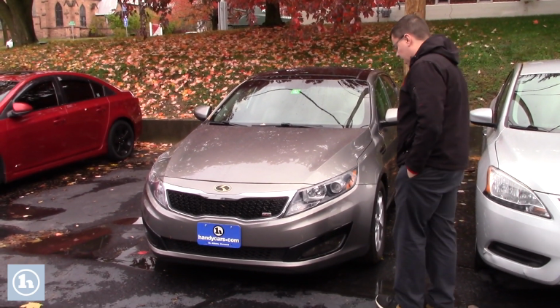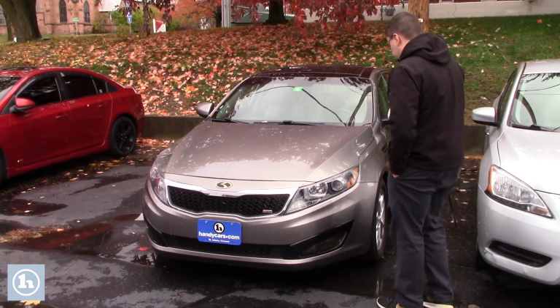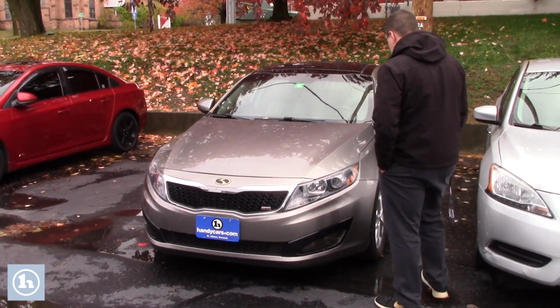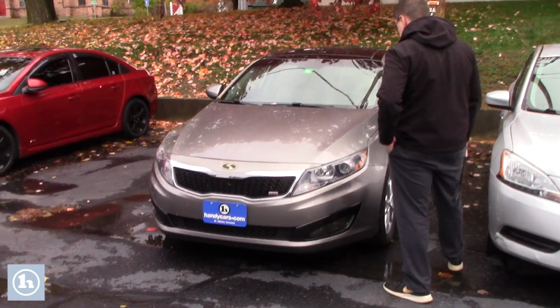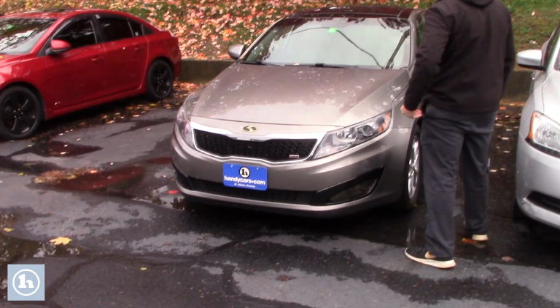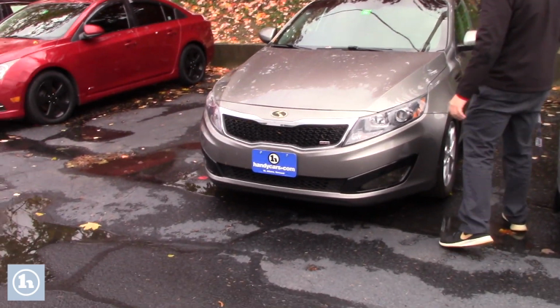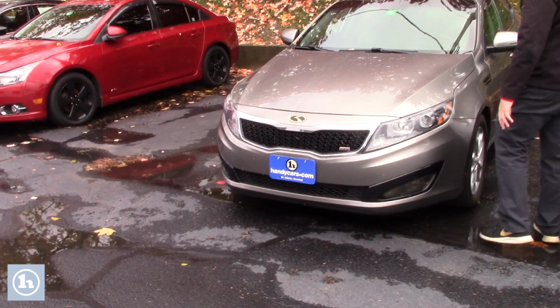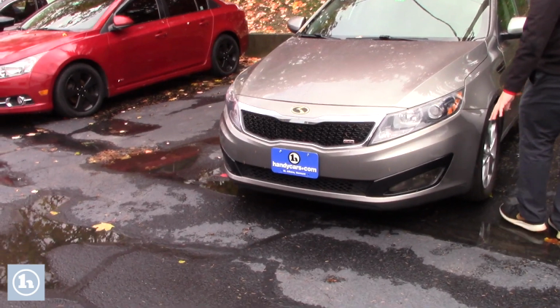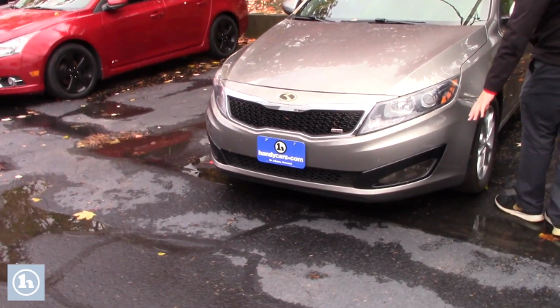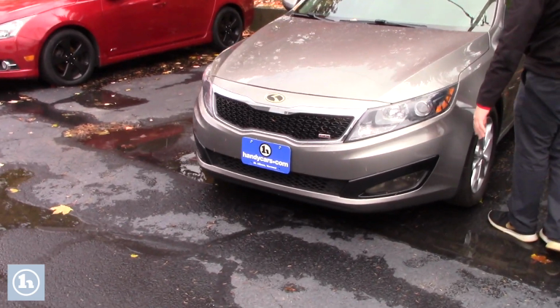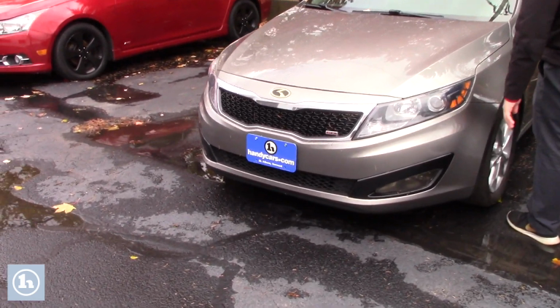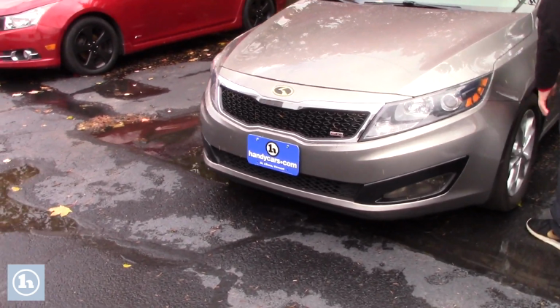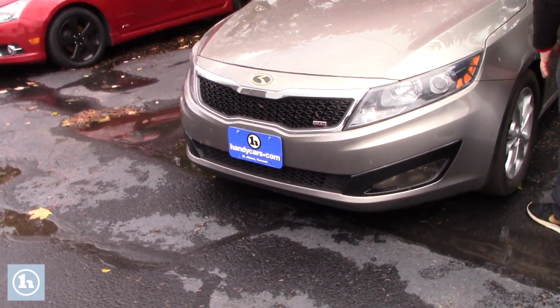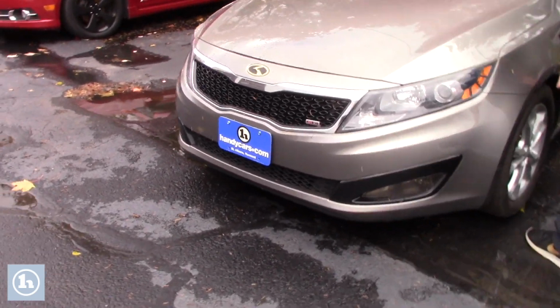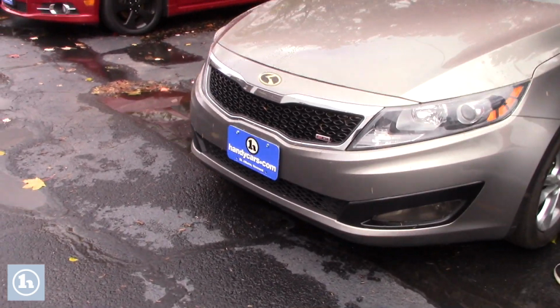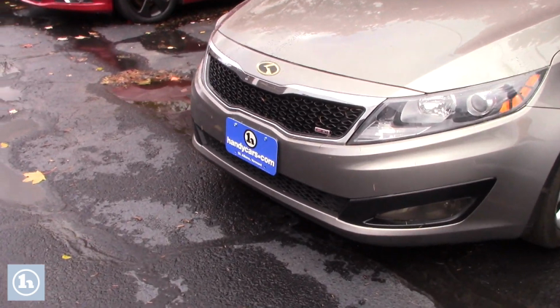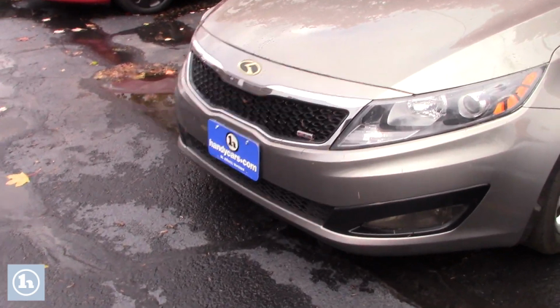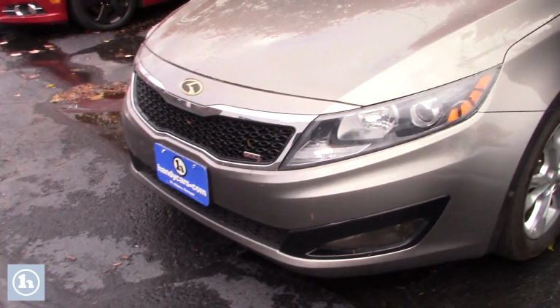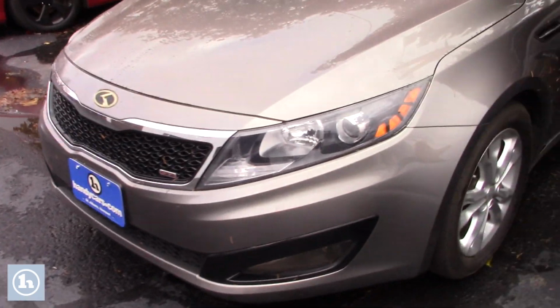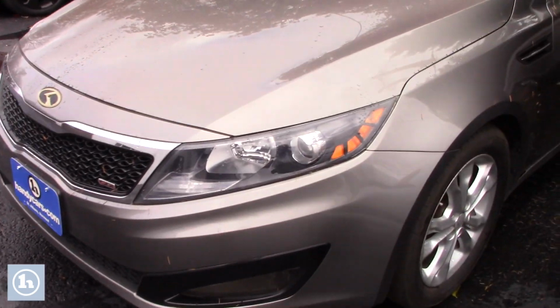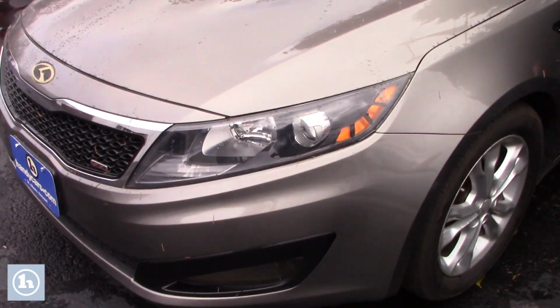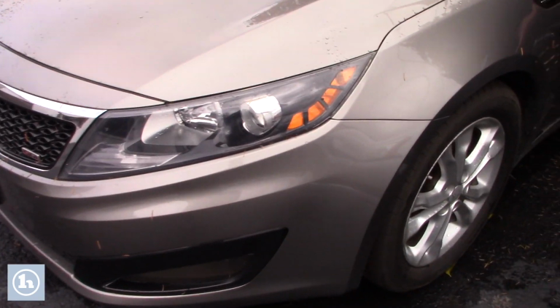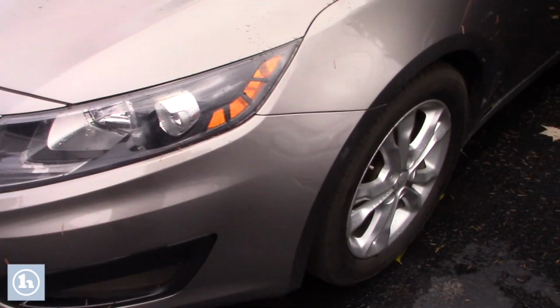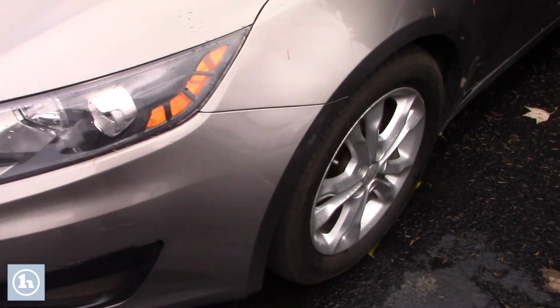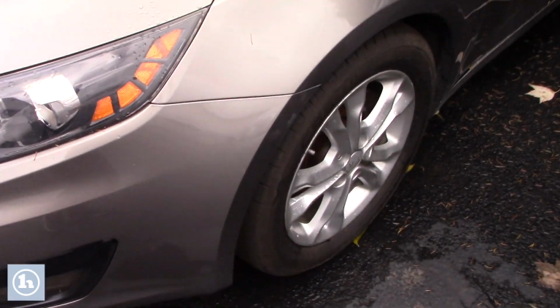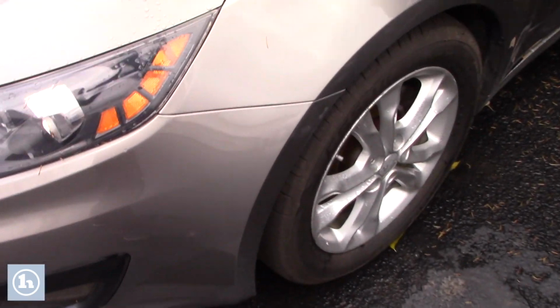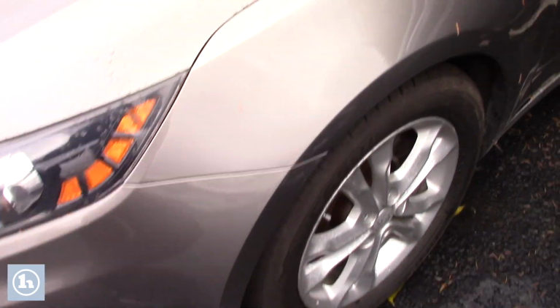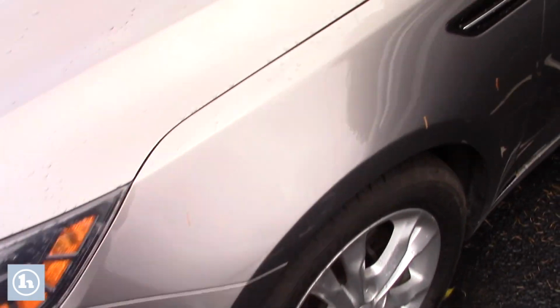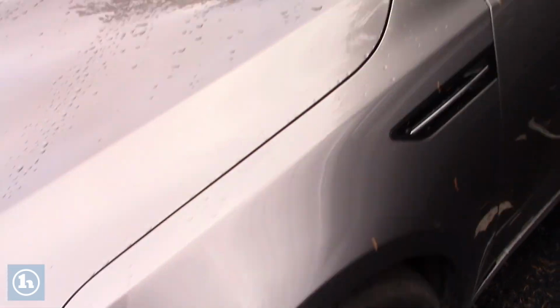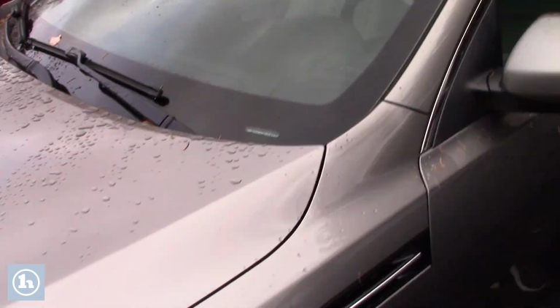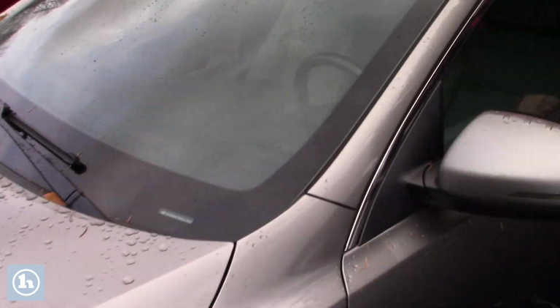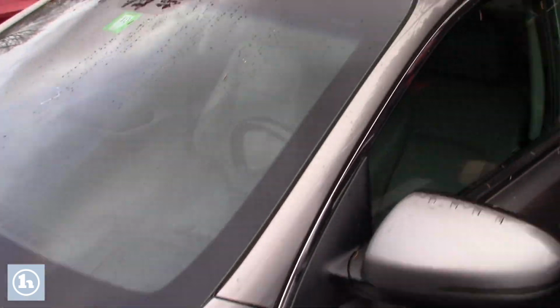If you want to come take a look, it does have the front fog lights, a great set of tires on it, and it does have your panoramic sunroof as well.